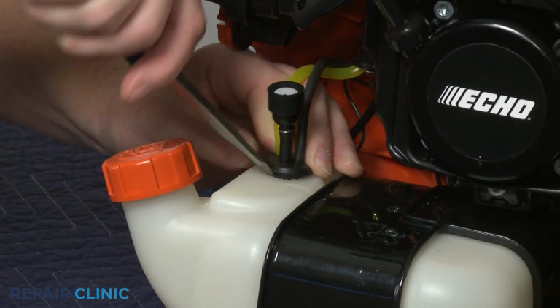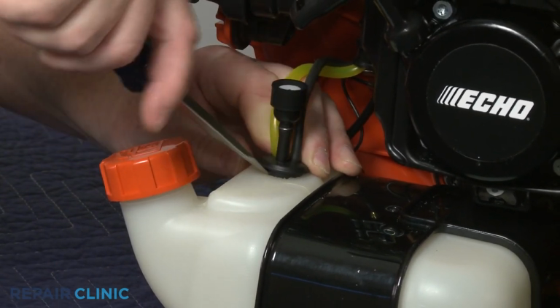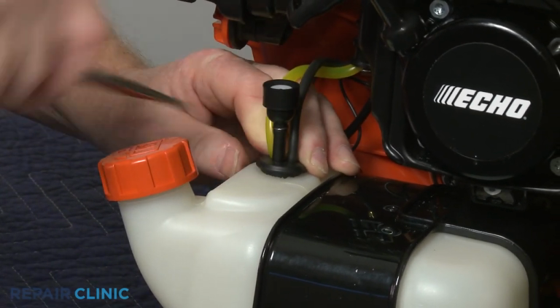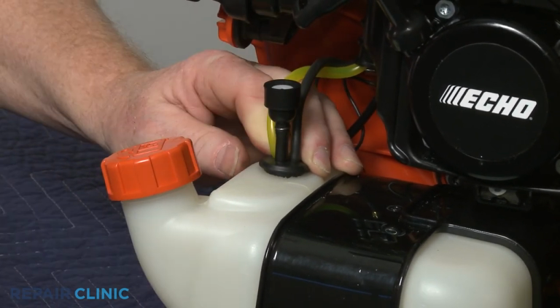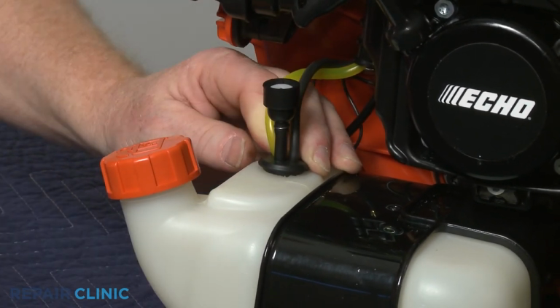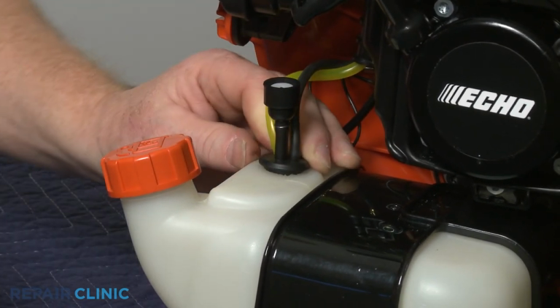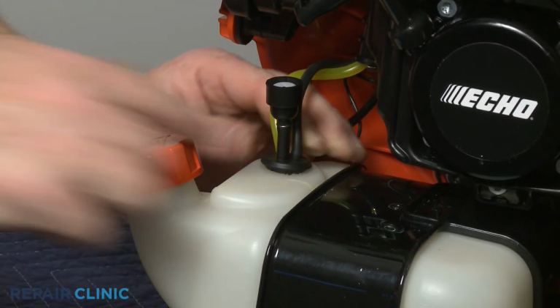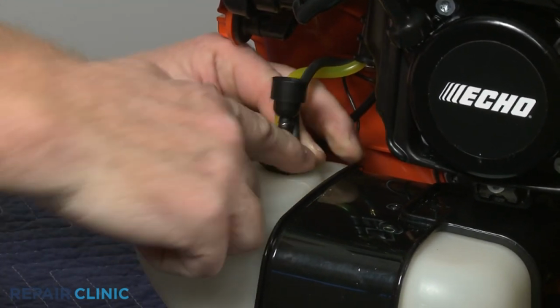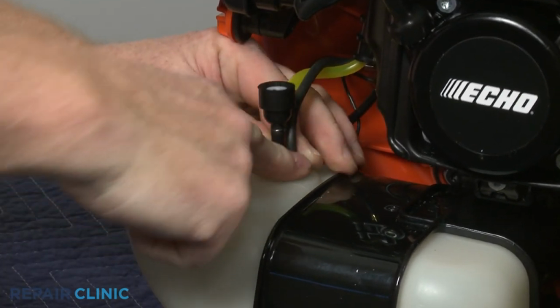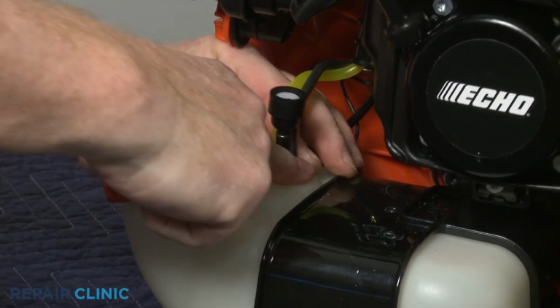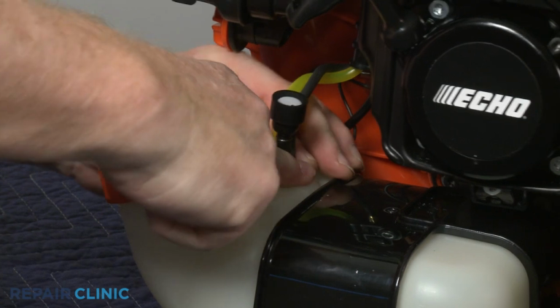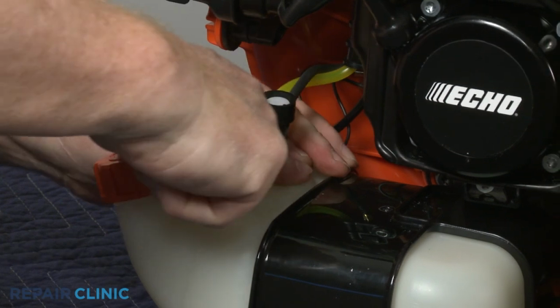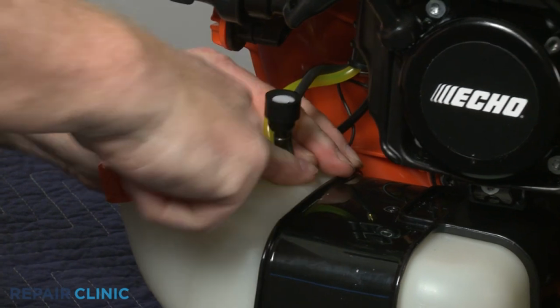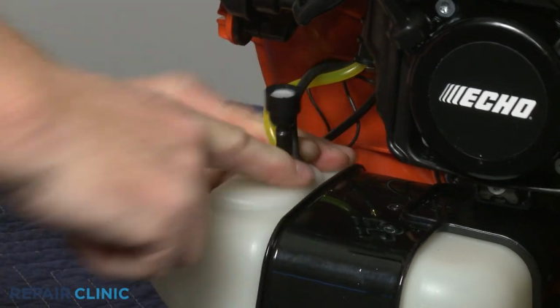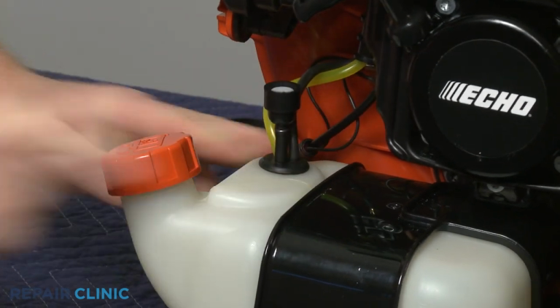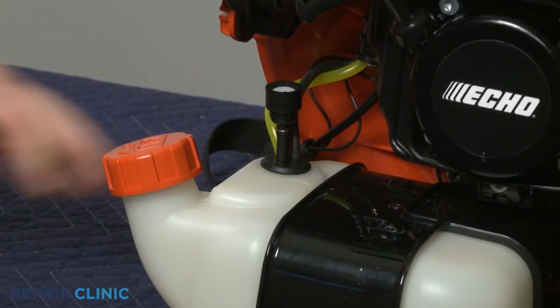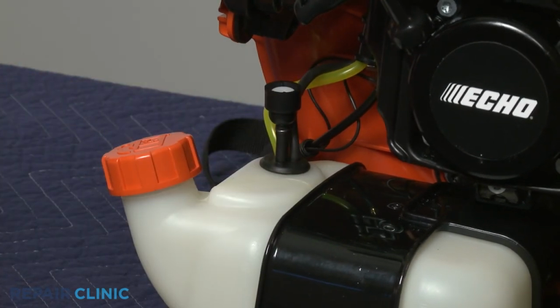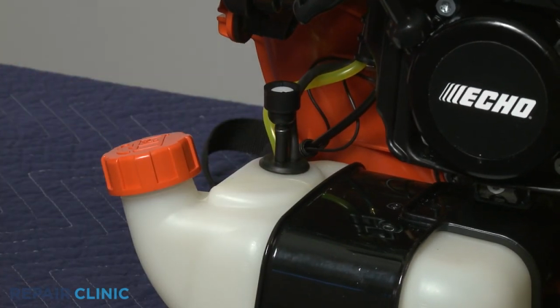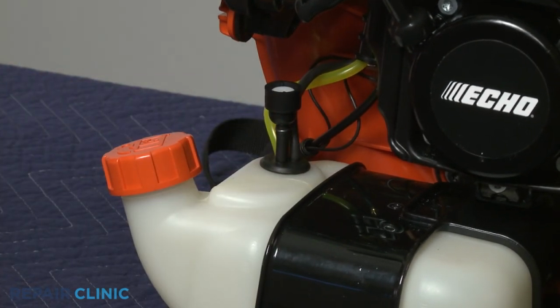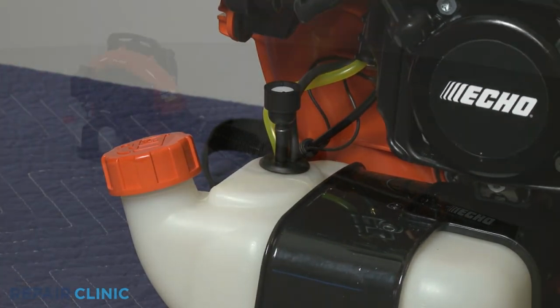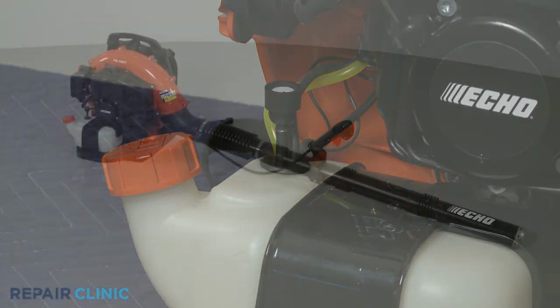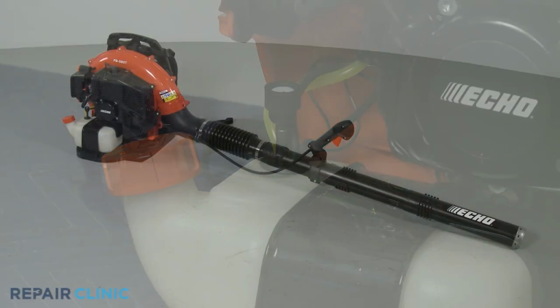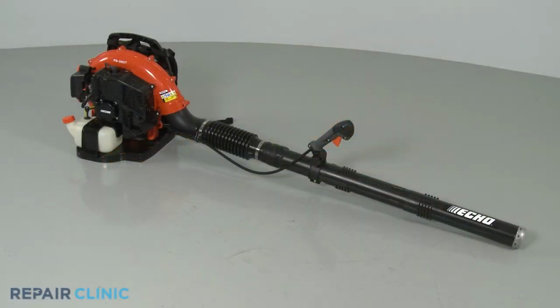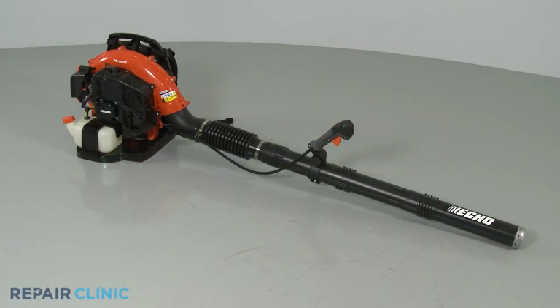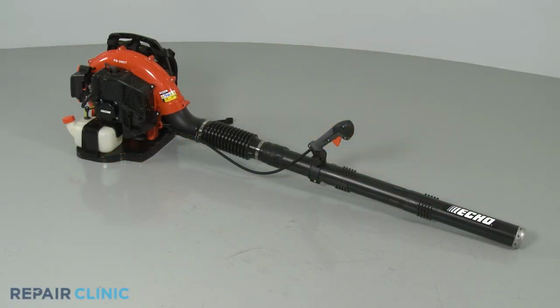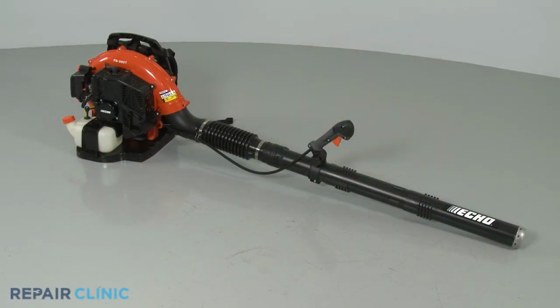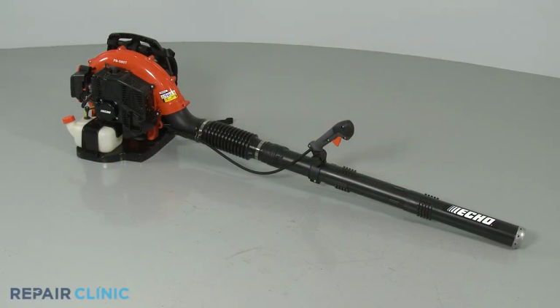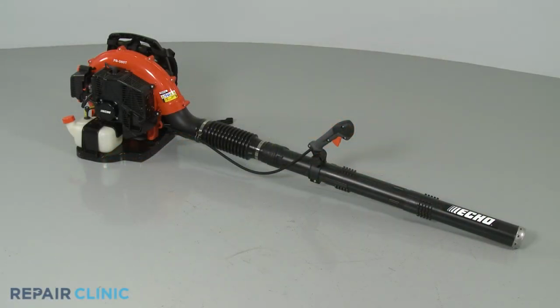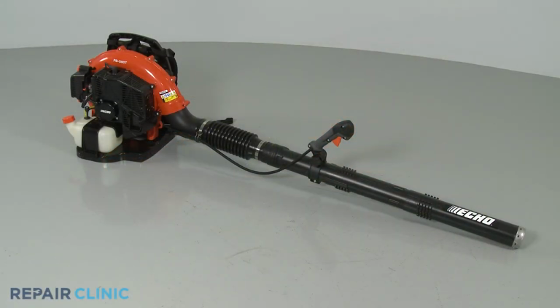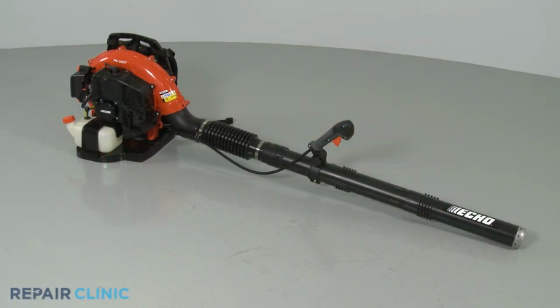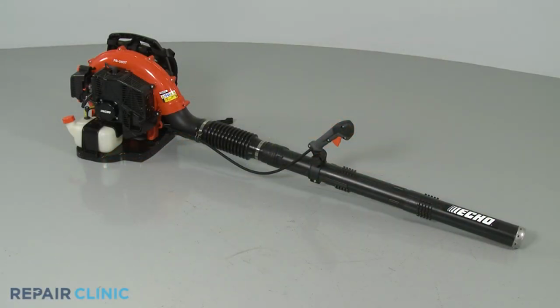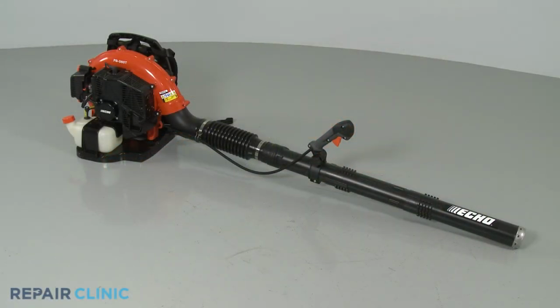Refill the fuel tank if necessary and your leaf blower should be ready for use.